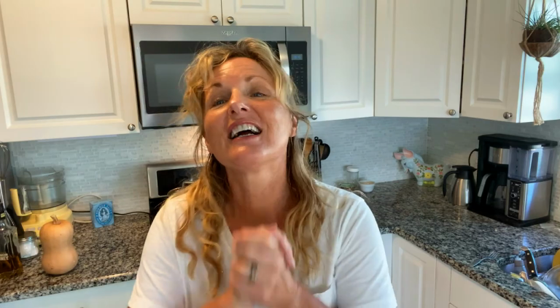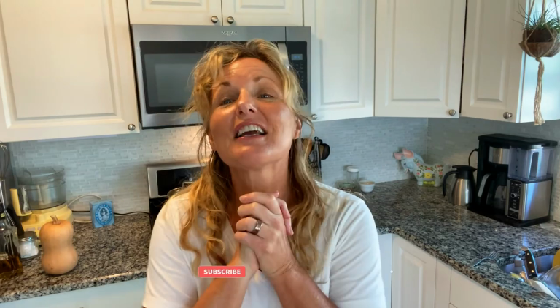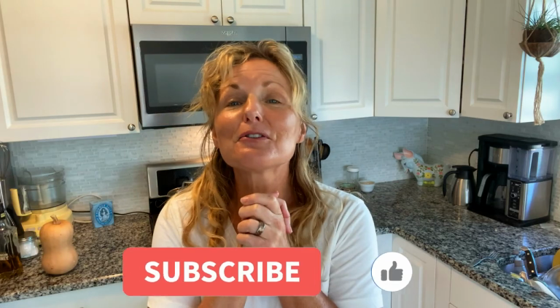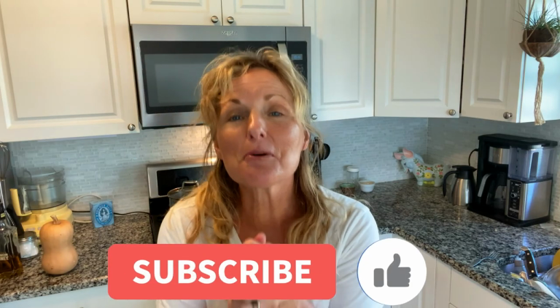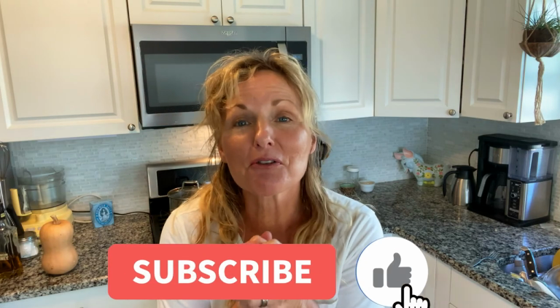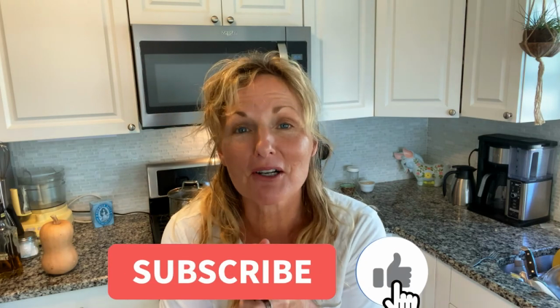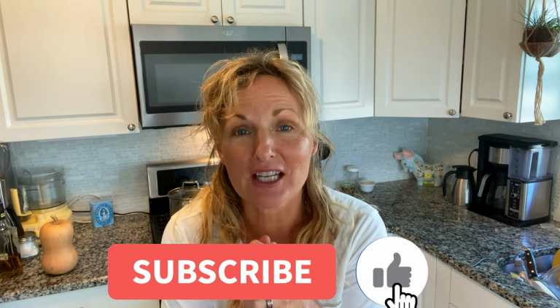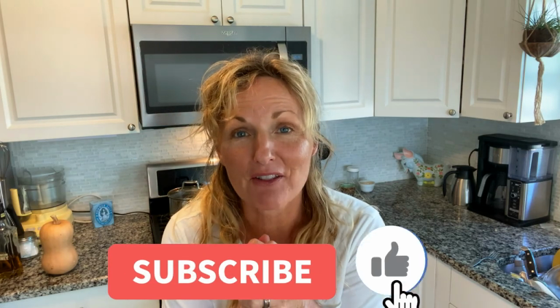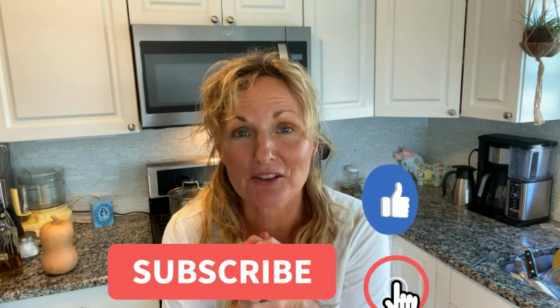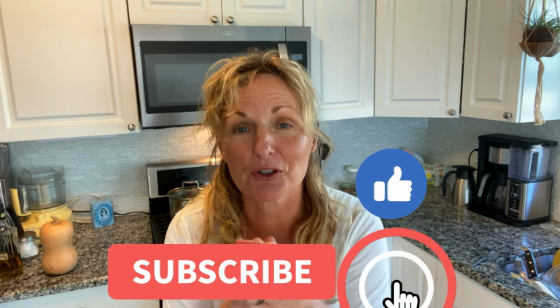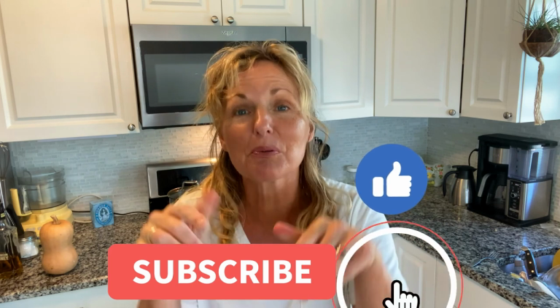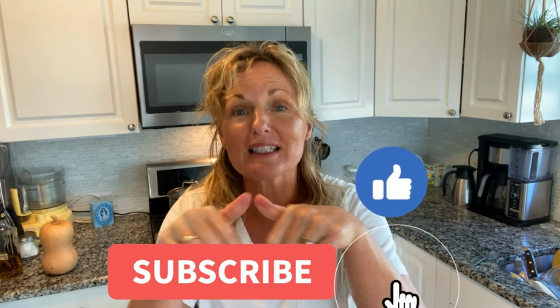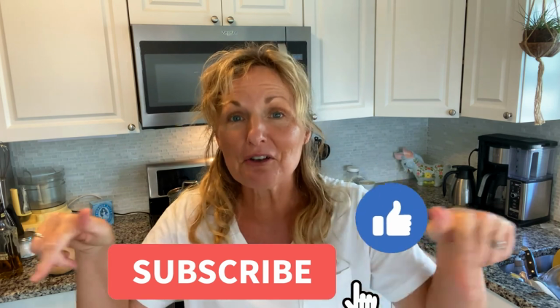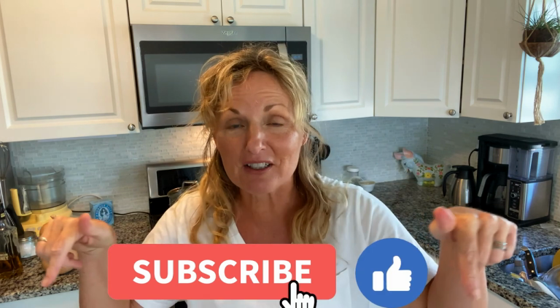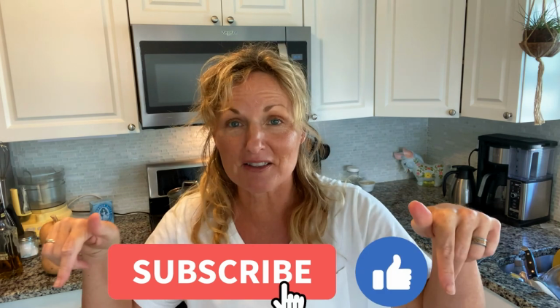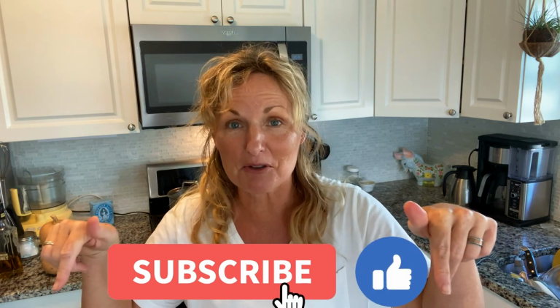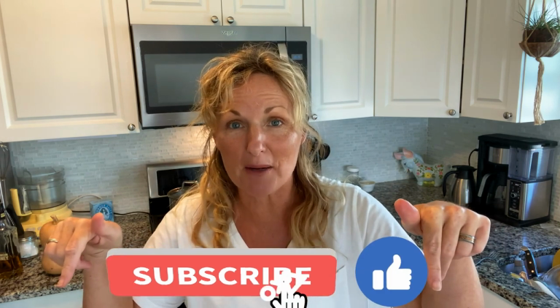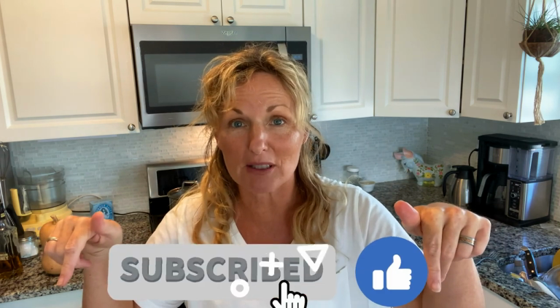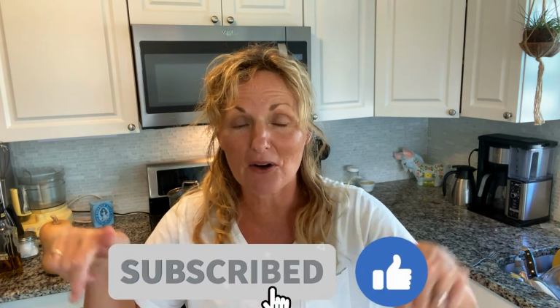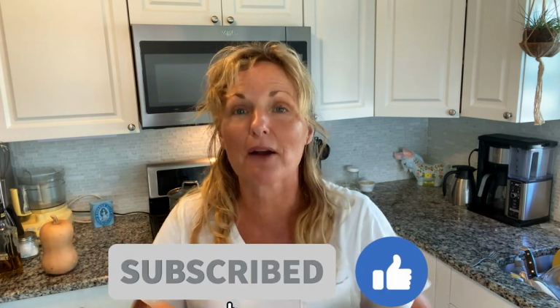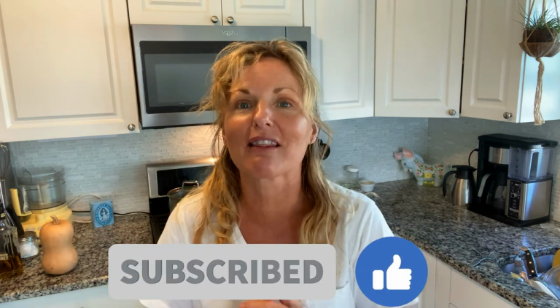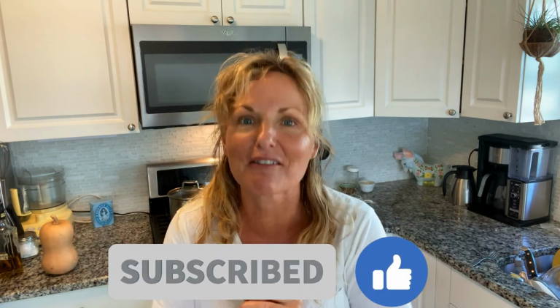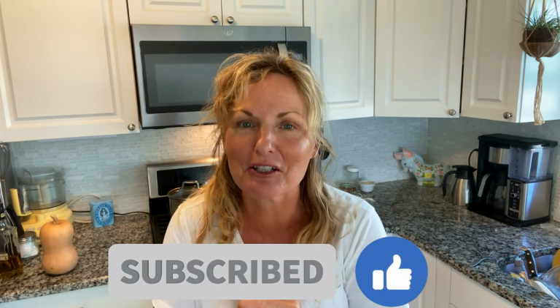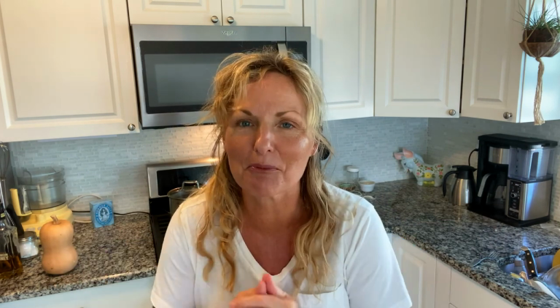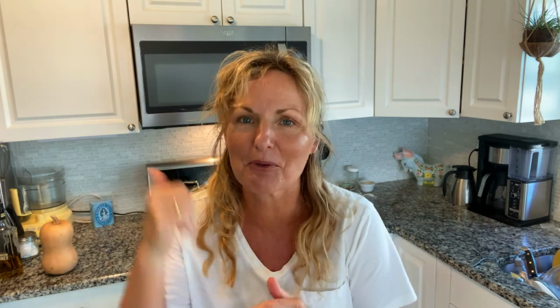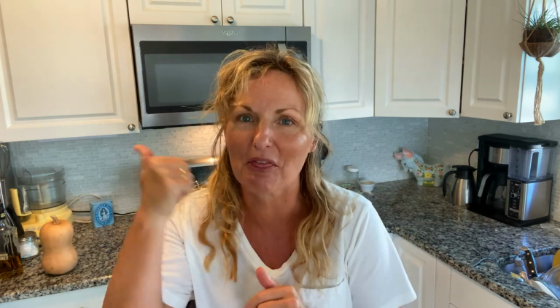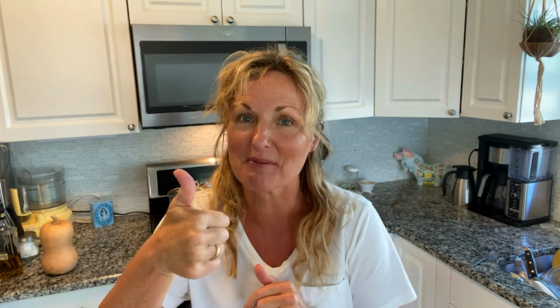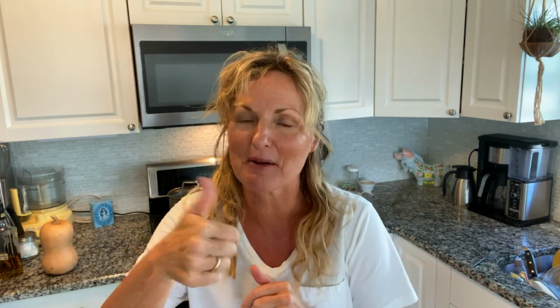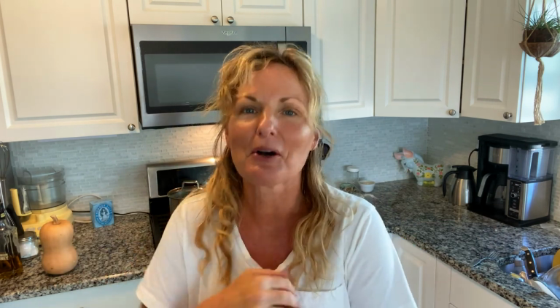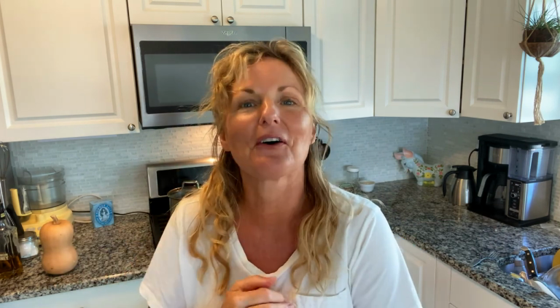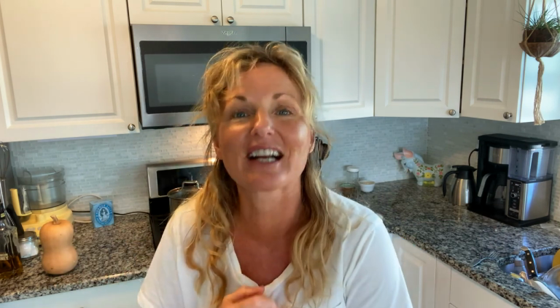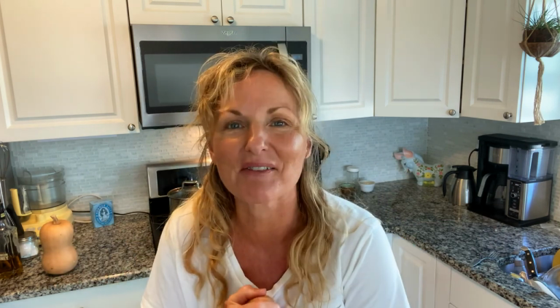Thank you so much for watching Kathy Cooks. Please don't forget to subscribe below, and I would love to hear from you with a thumbs up or a comment.